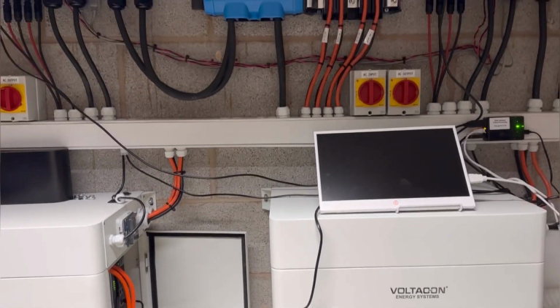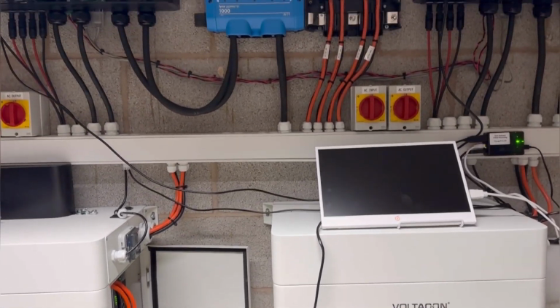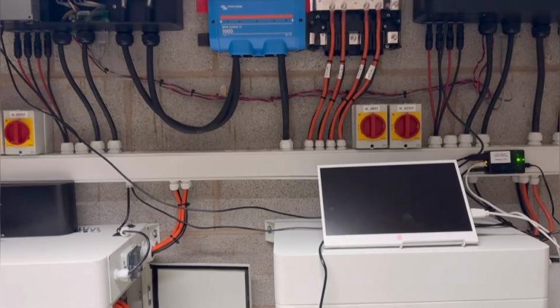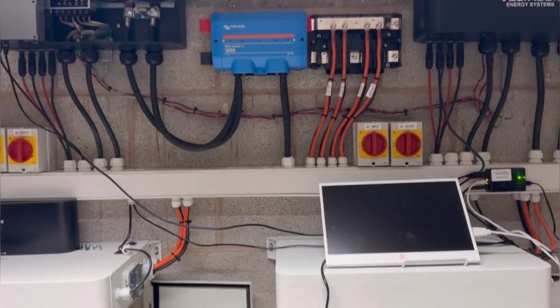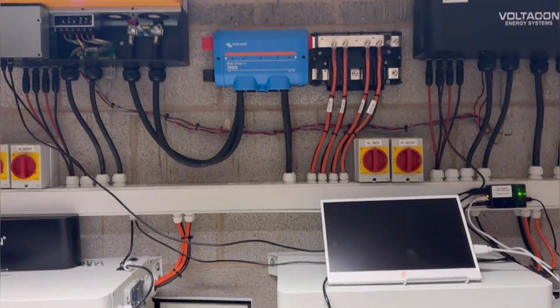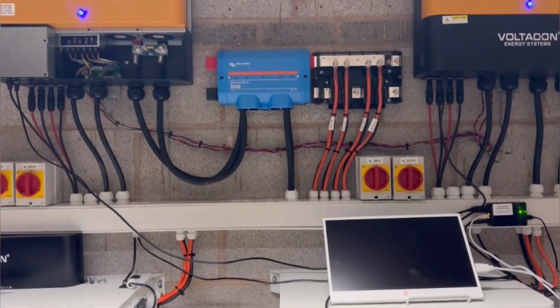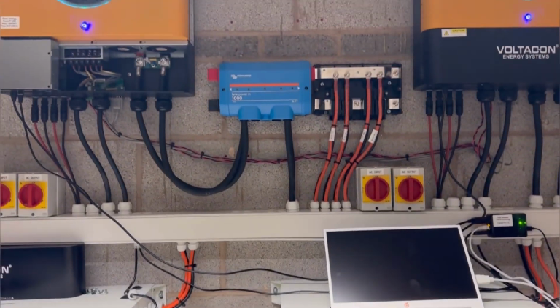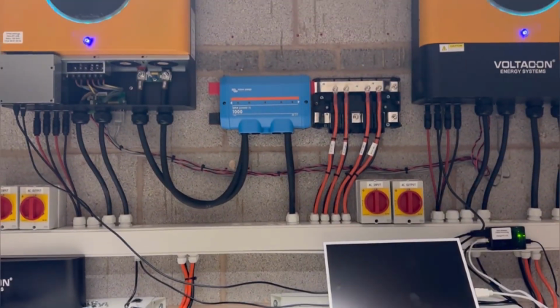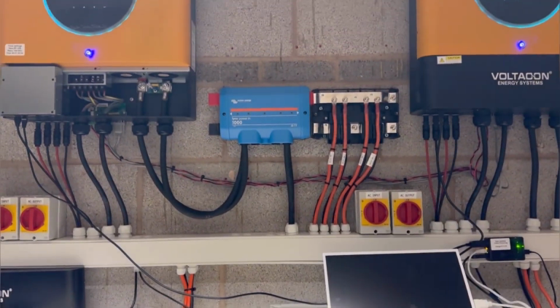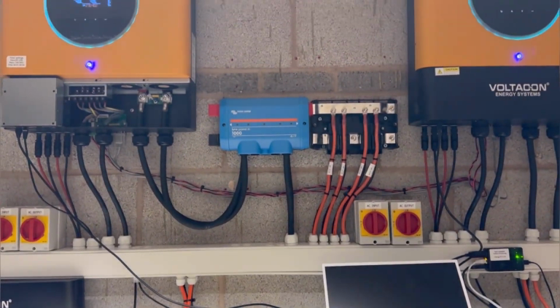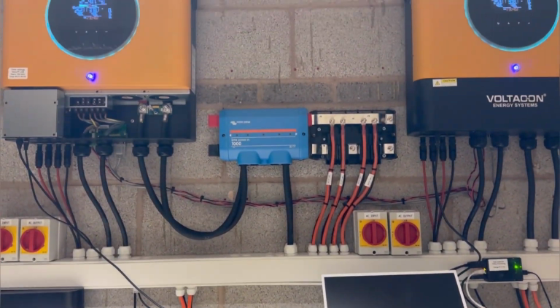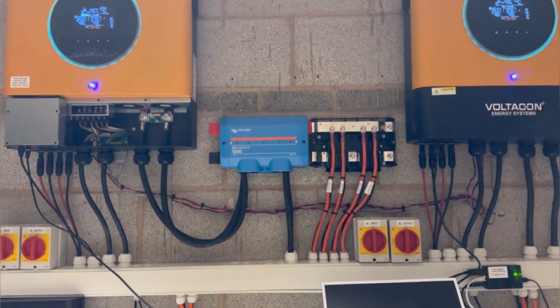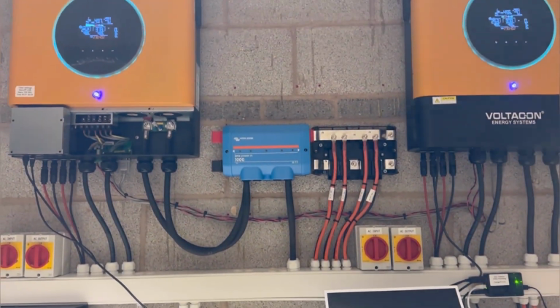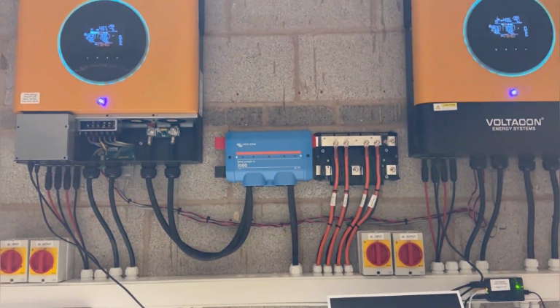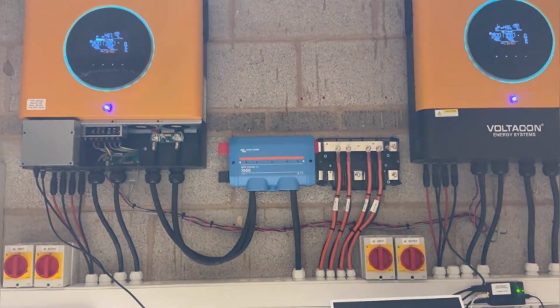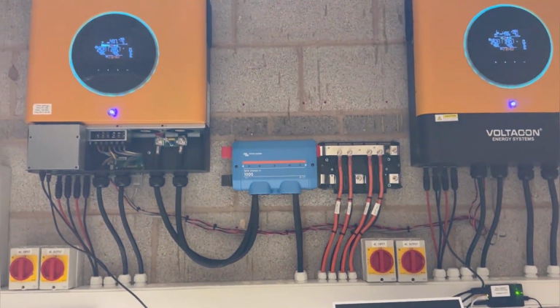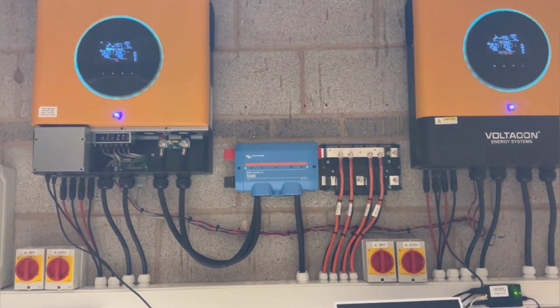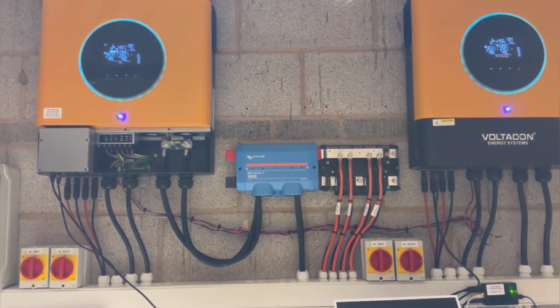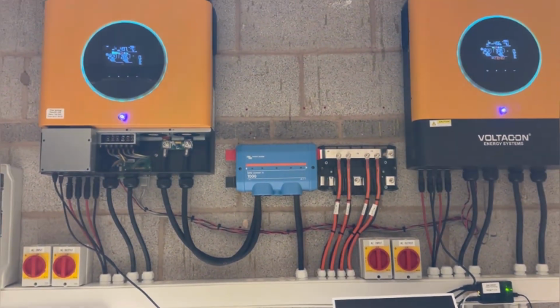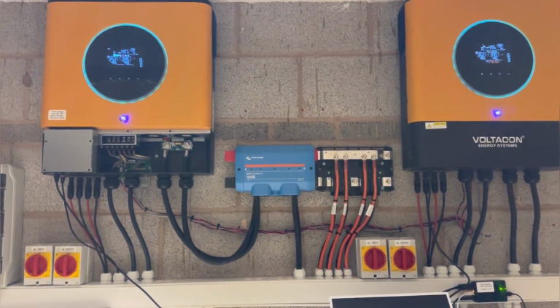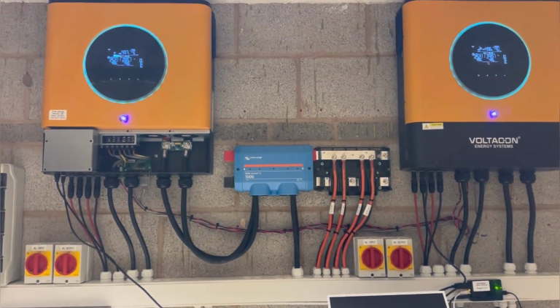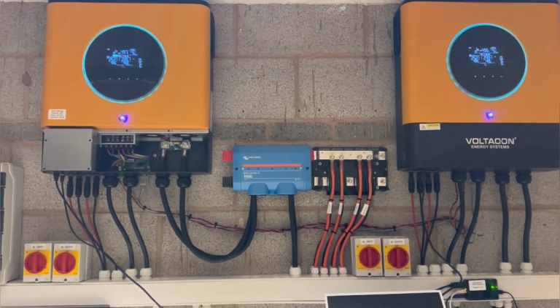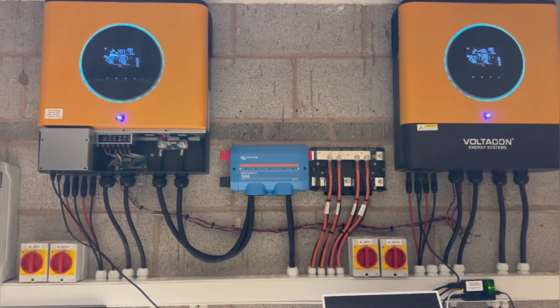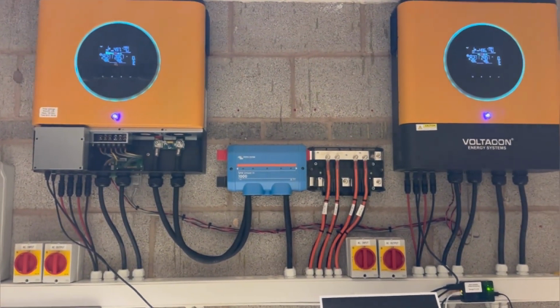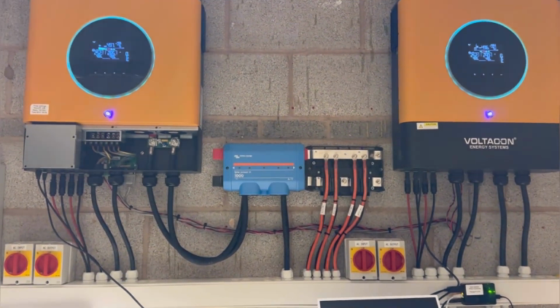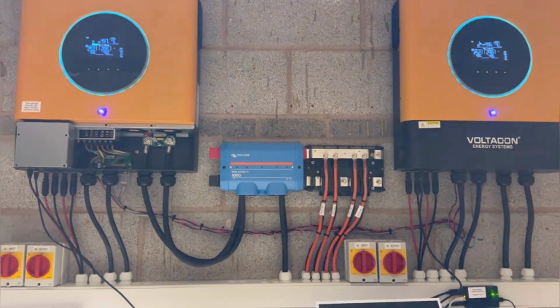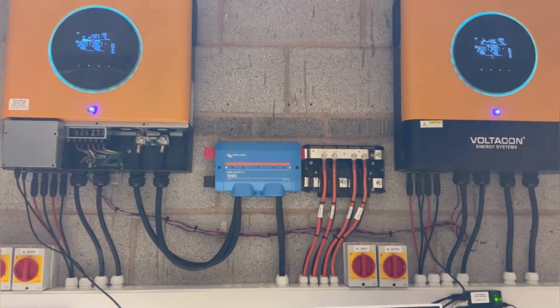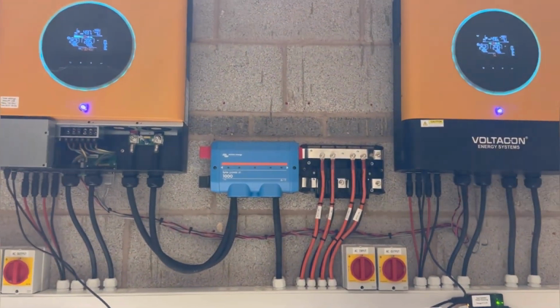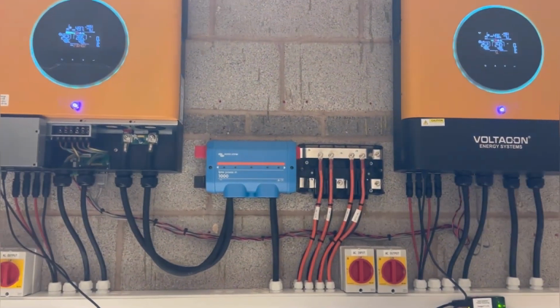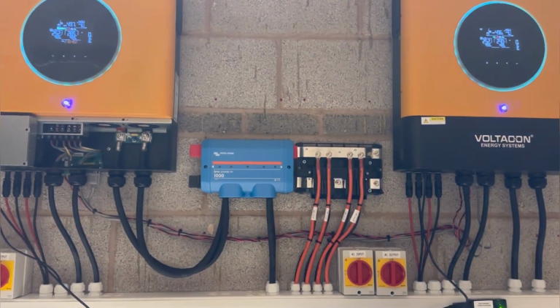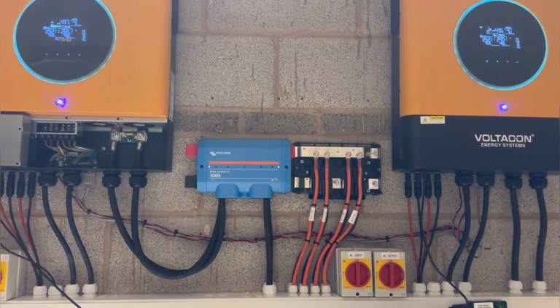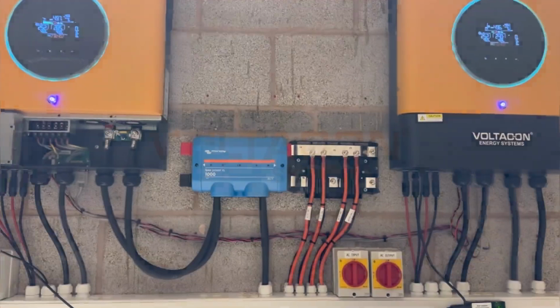If you have any questions, contact VoltaCon. We will be happy to assist you. Thank you for watching.